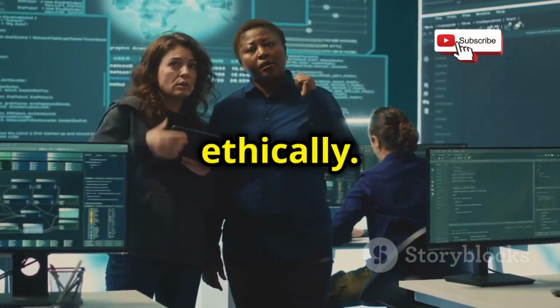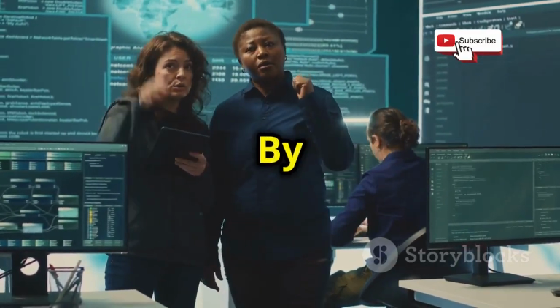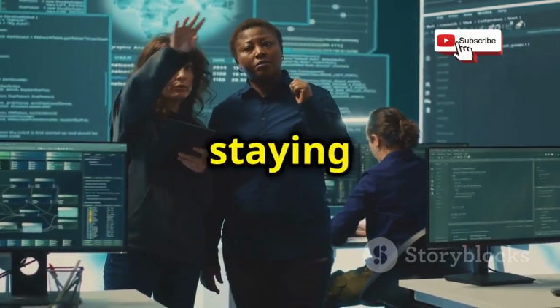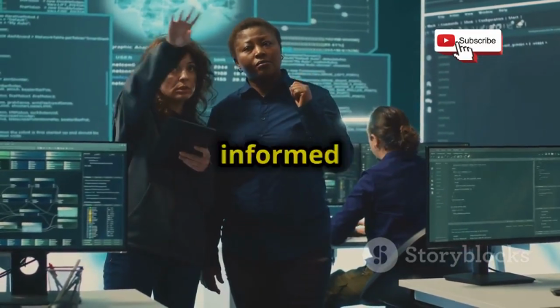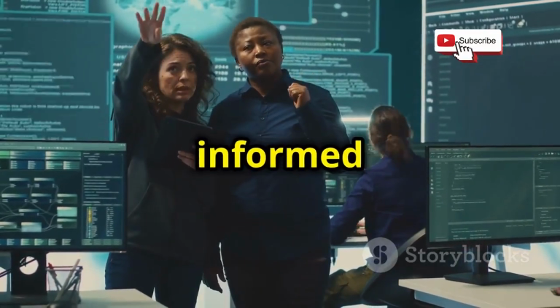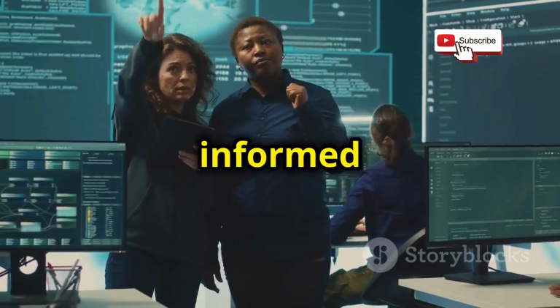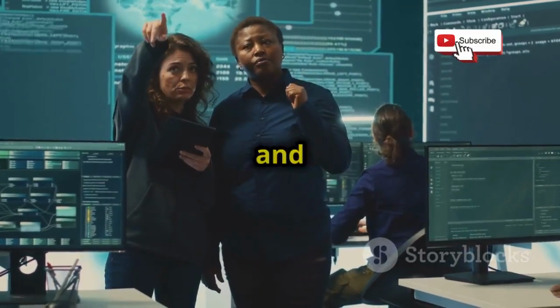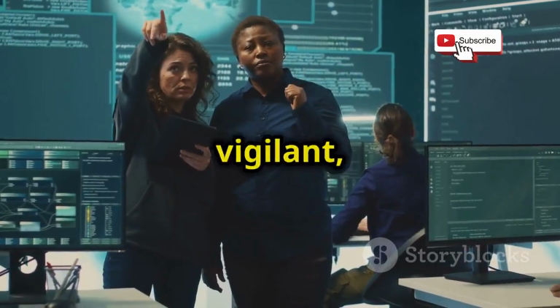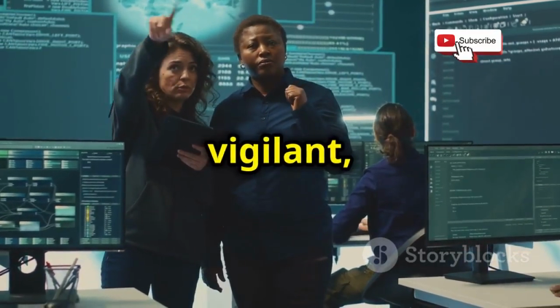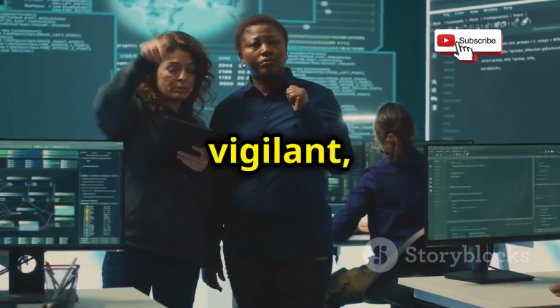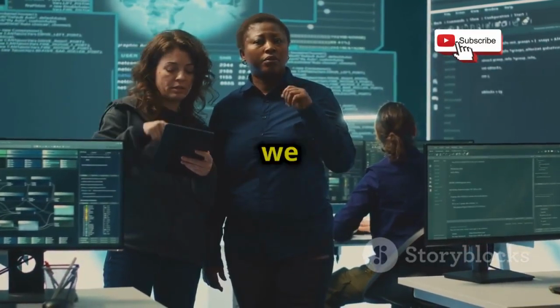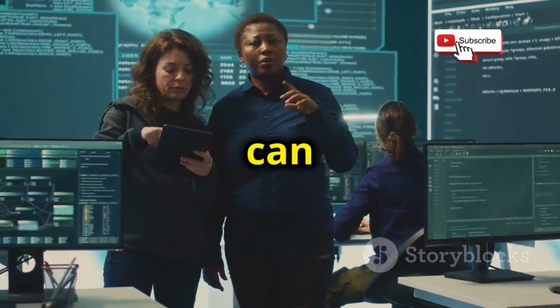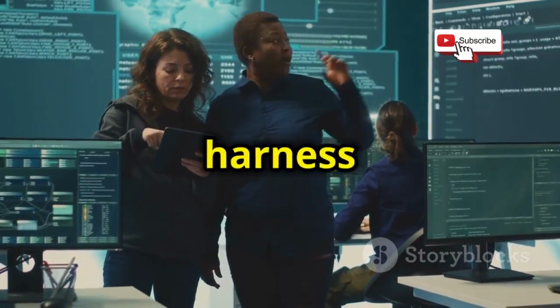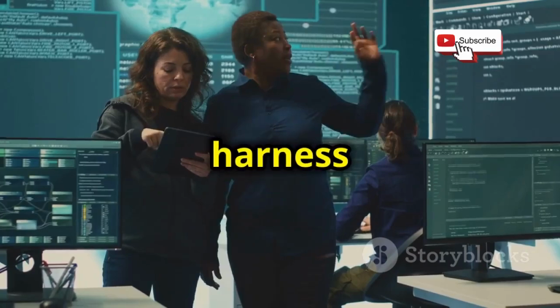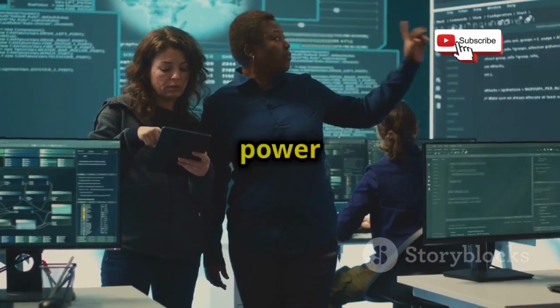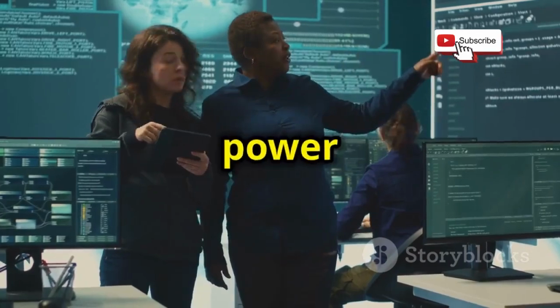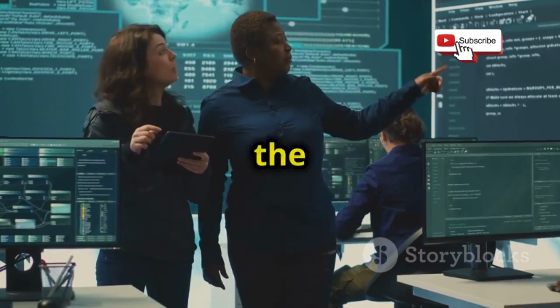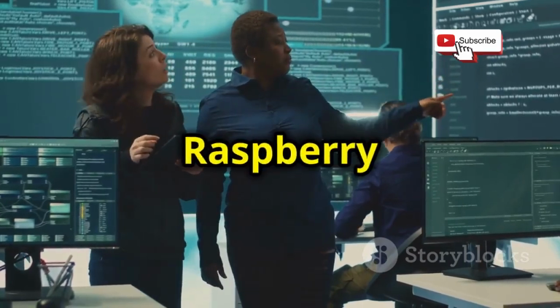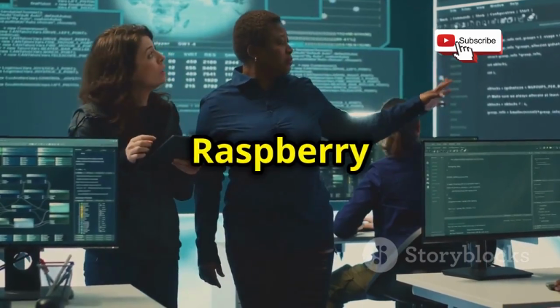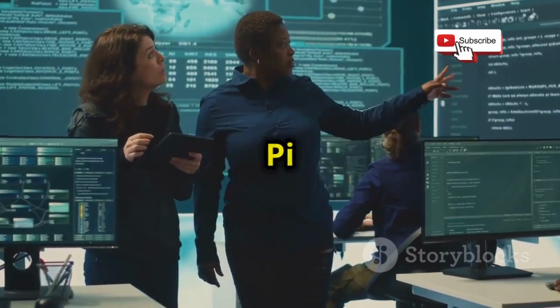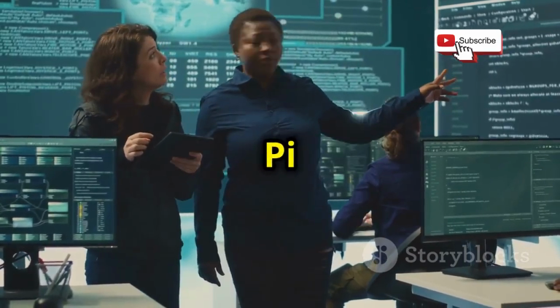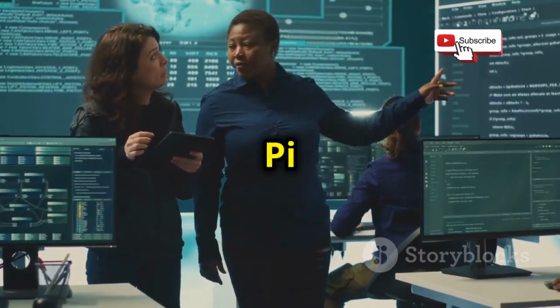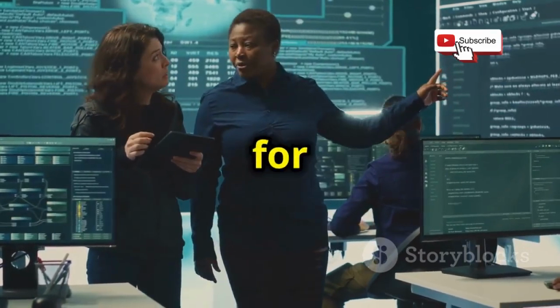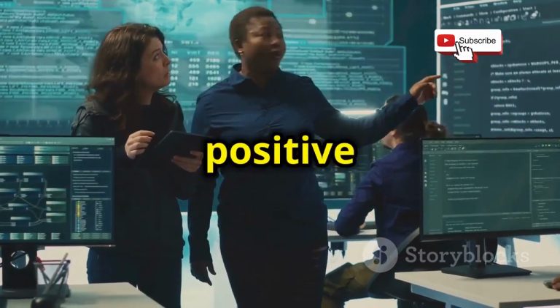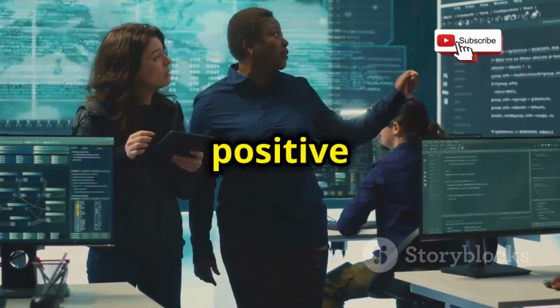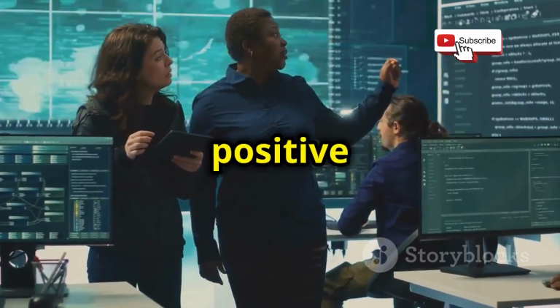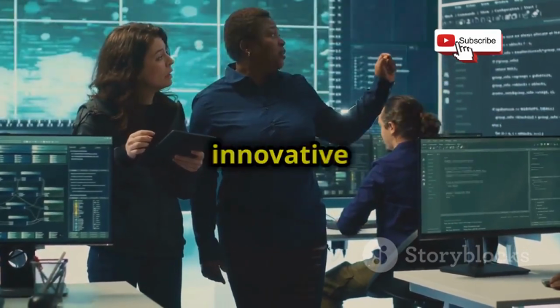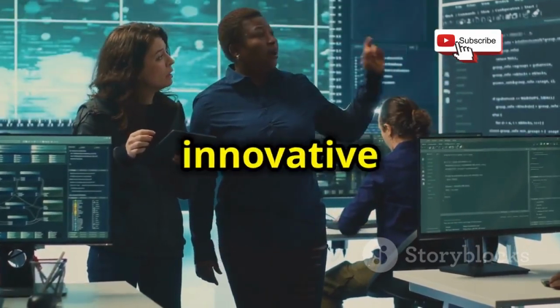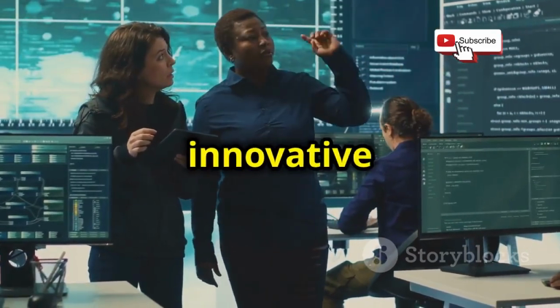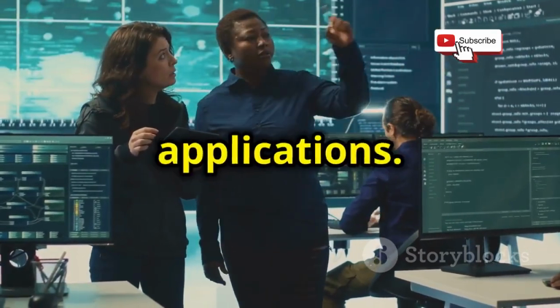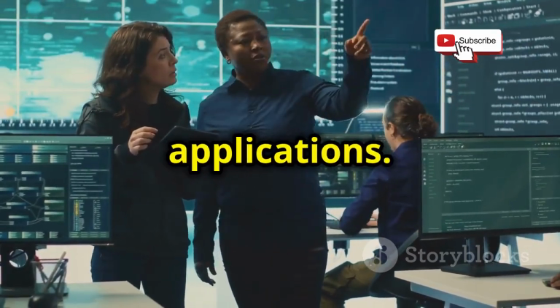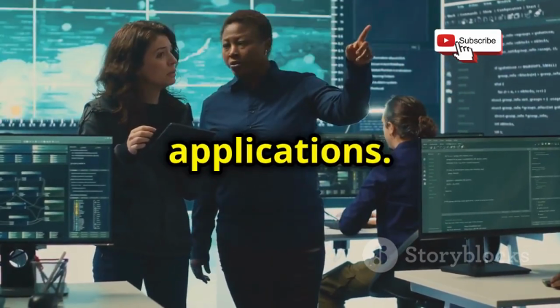By staying informed and vigilant, we can harness the power of the Raspberry Pi for positive and innovative applications.